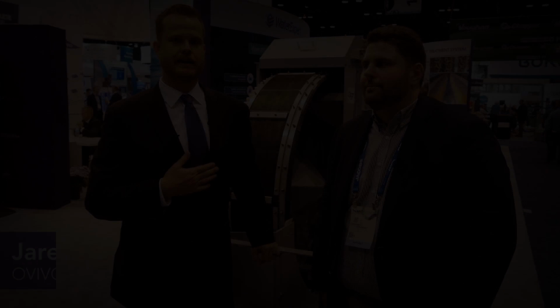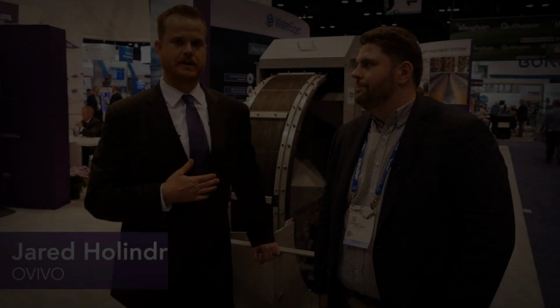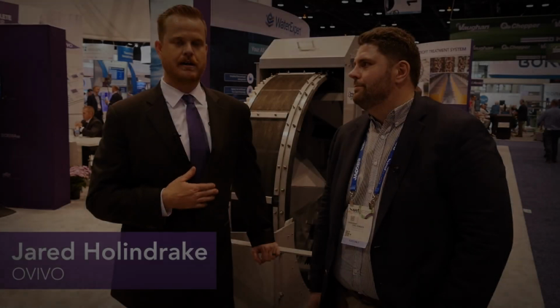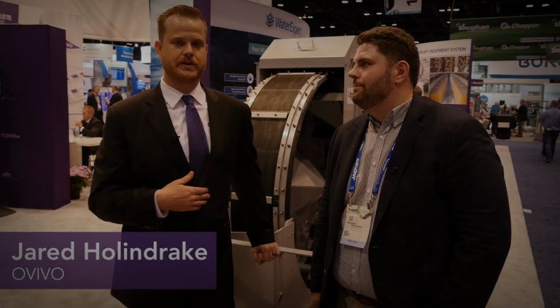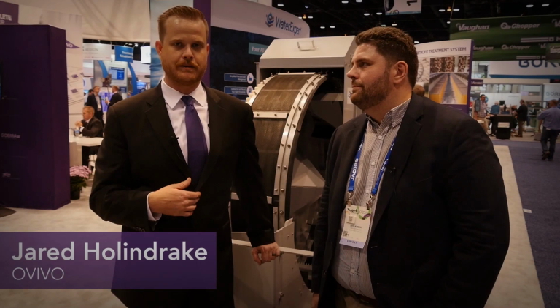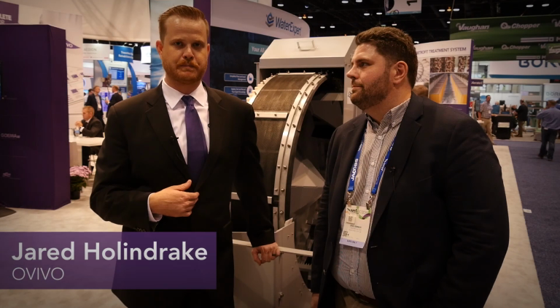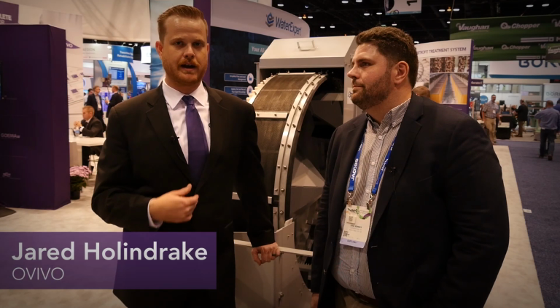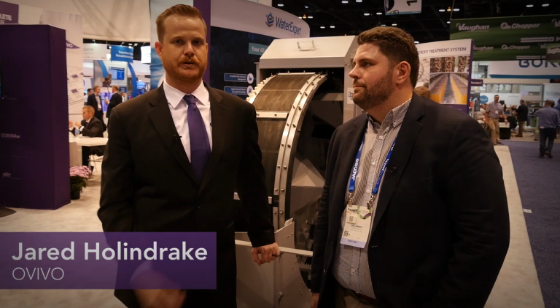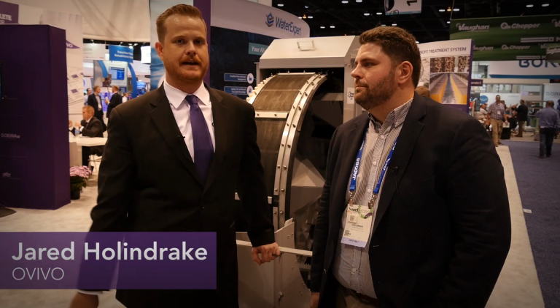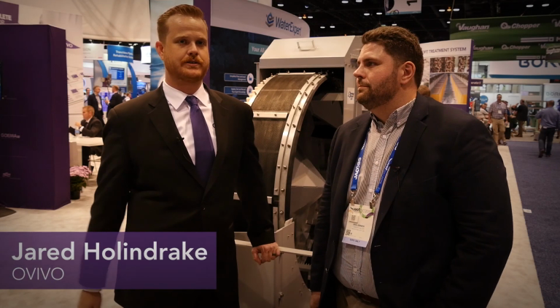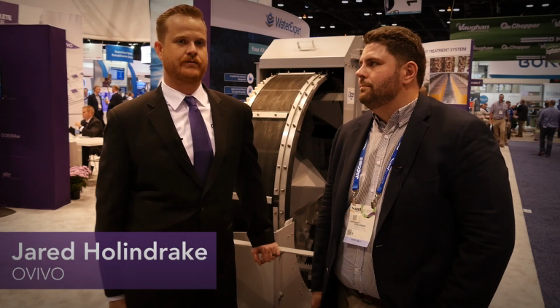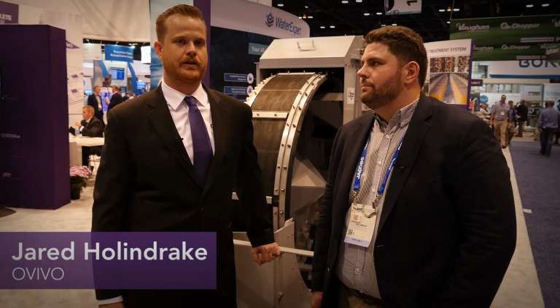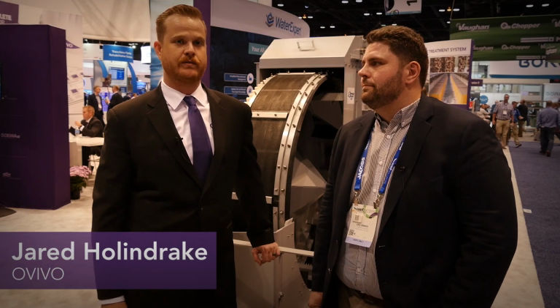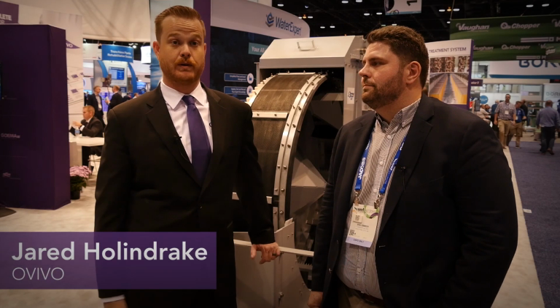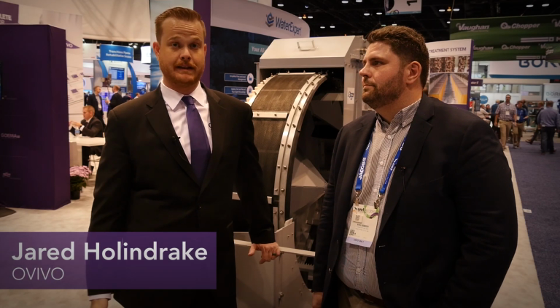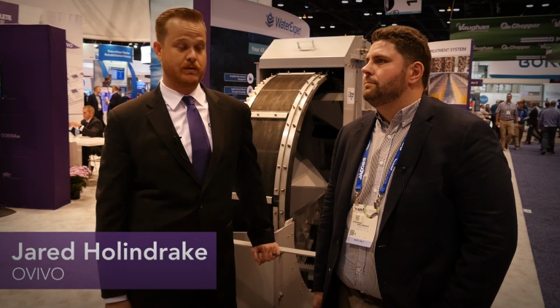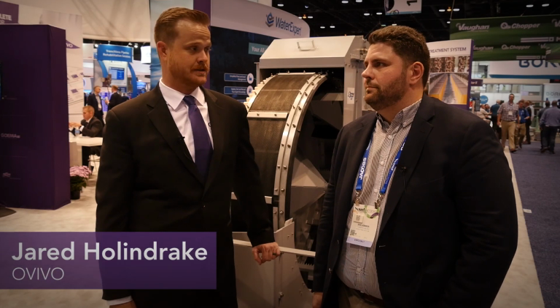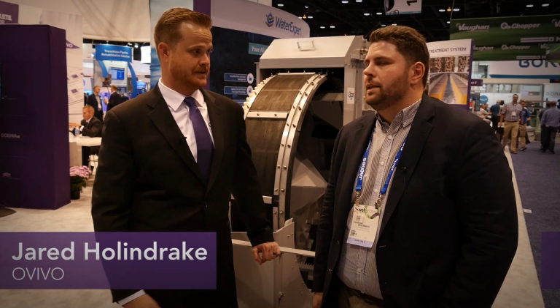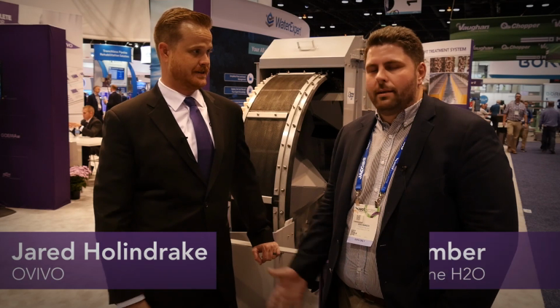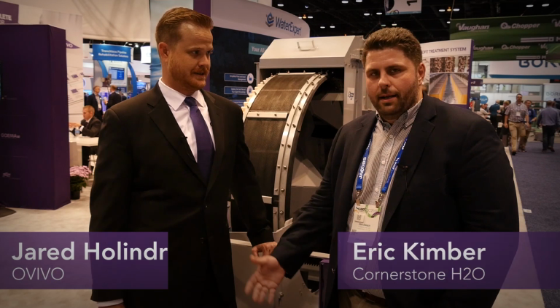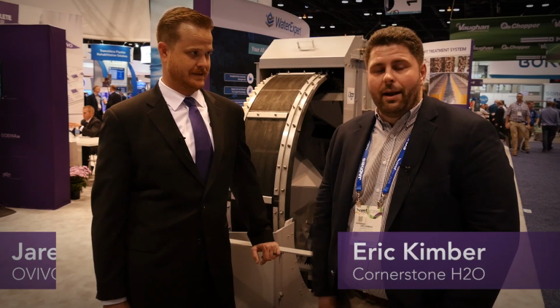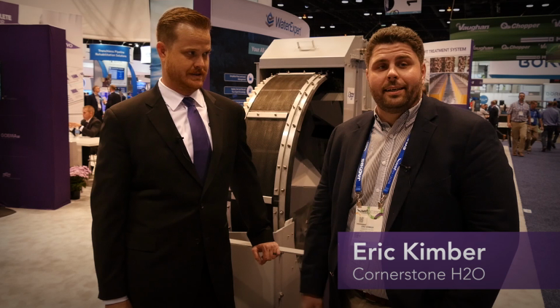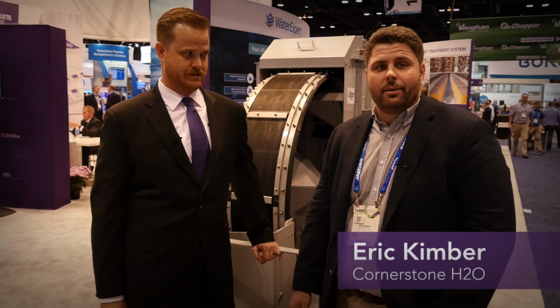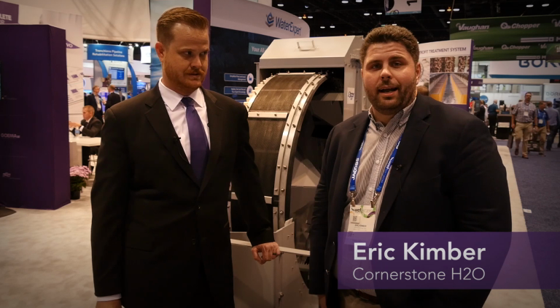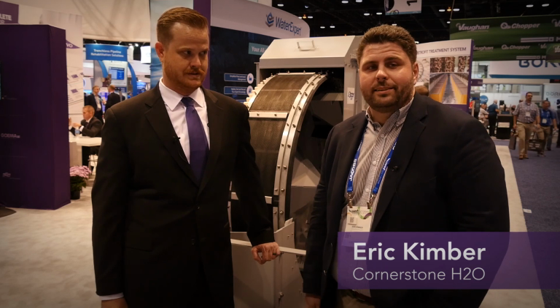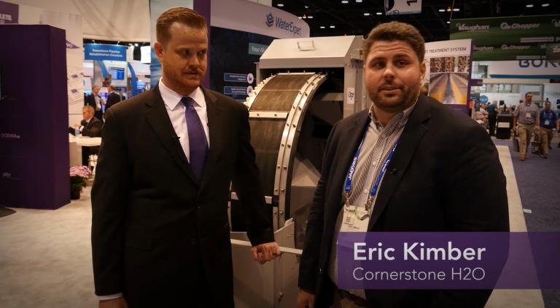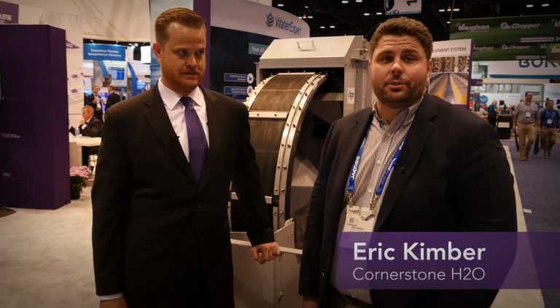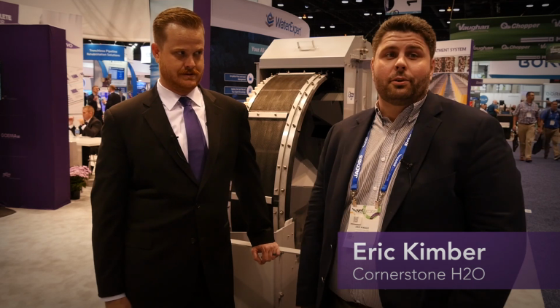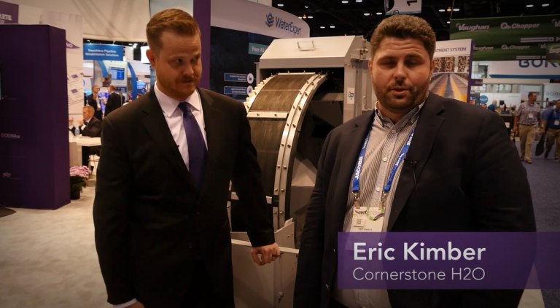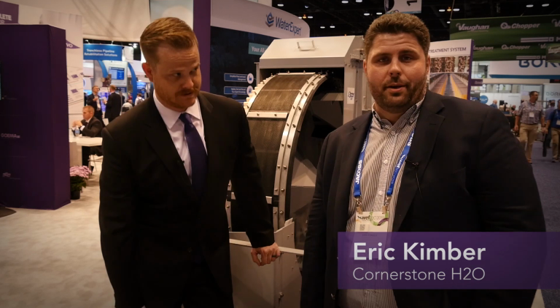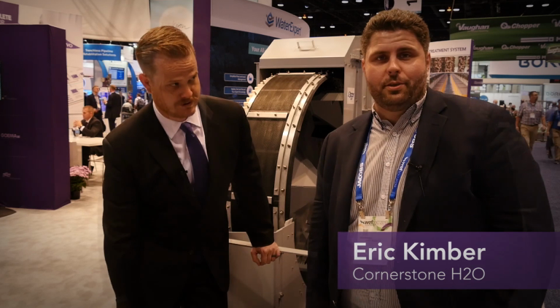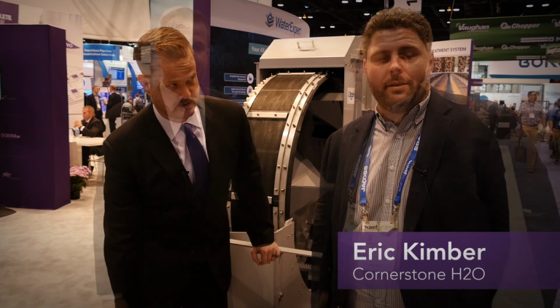I am Jared Hollendrake, the product group manager for OVIVO Inlet Works. I'm Eric Kimber, a sales associate with Cornerstone H2O.